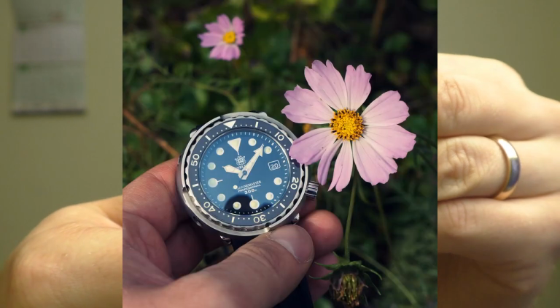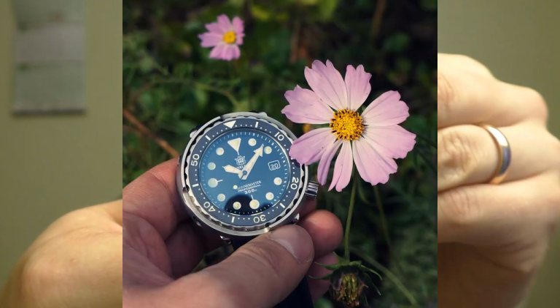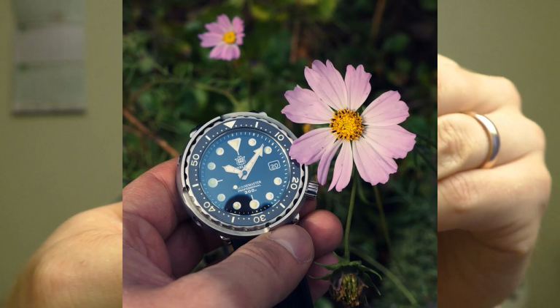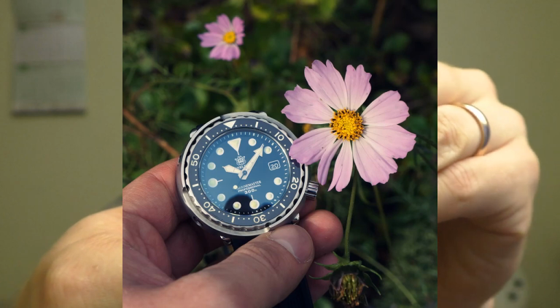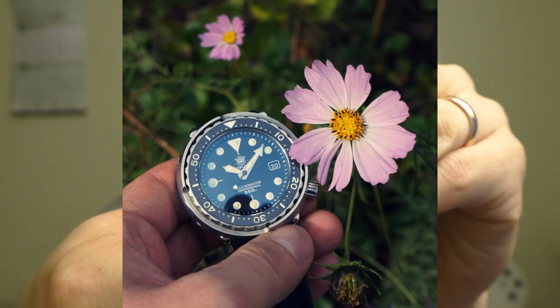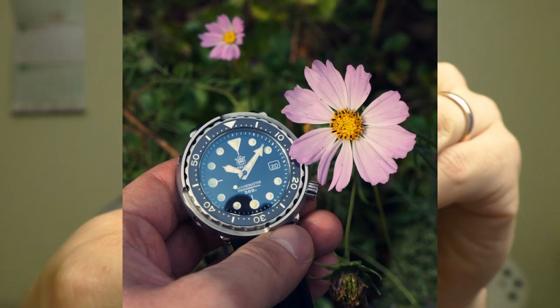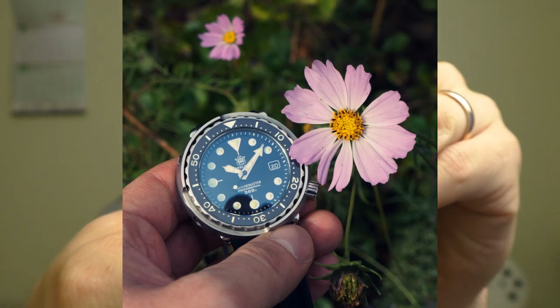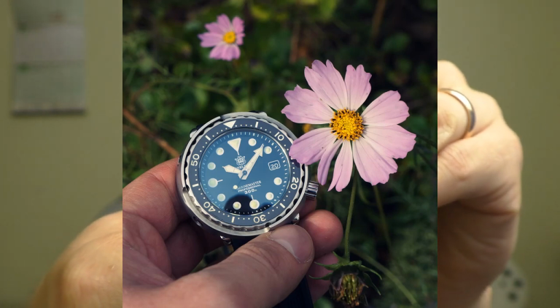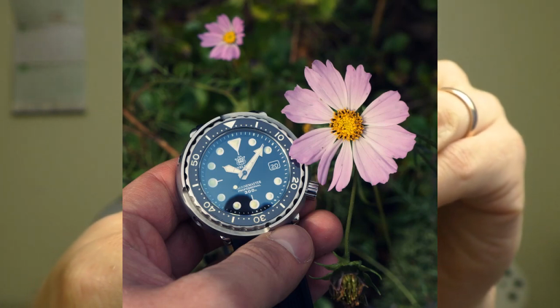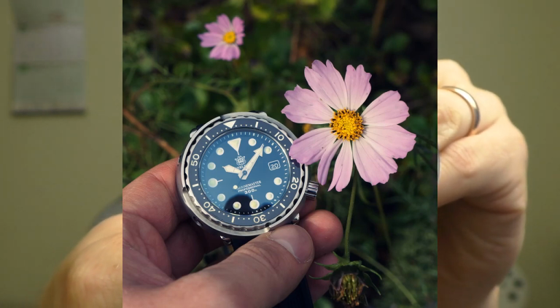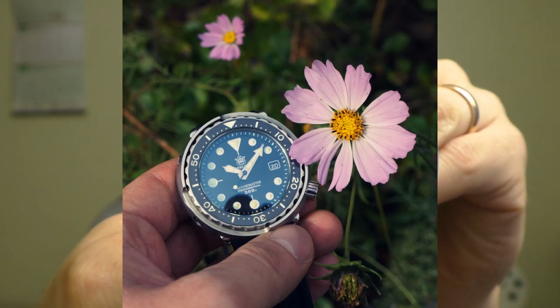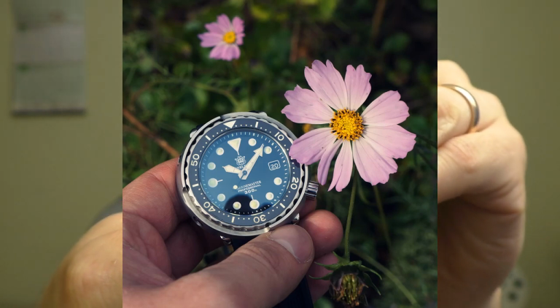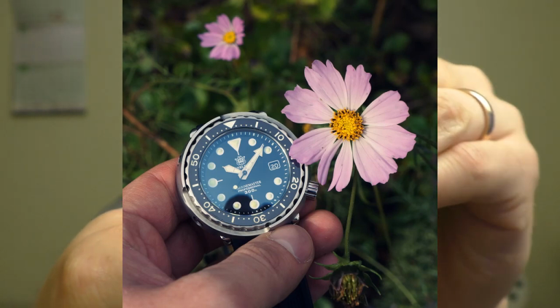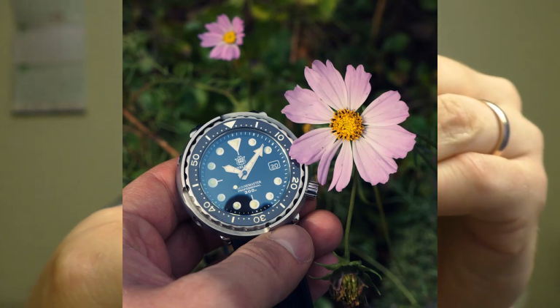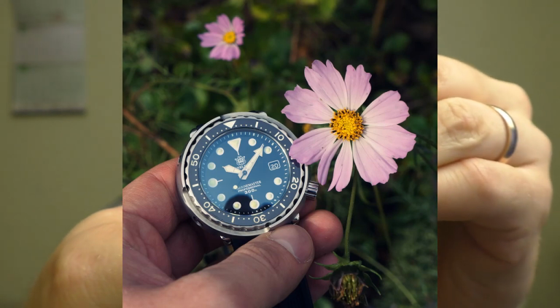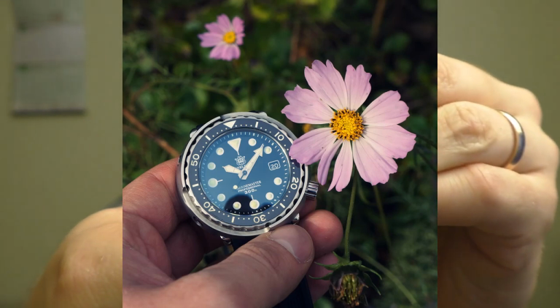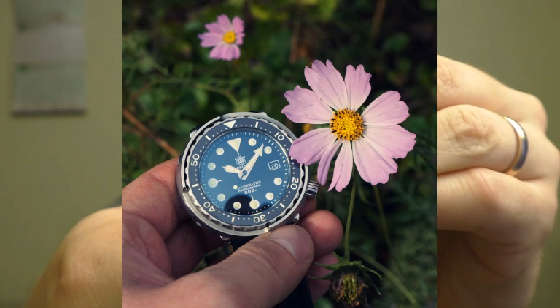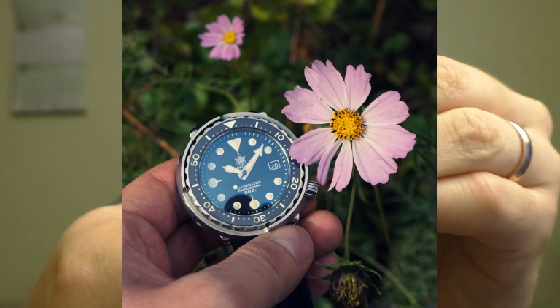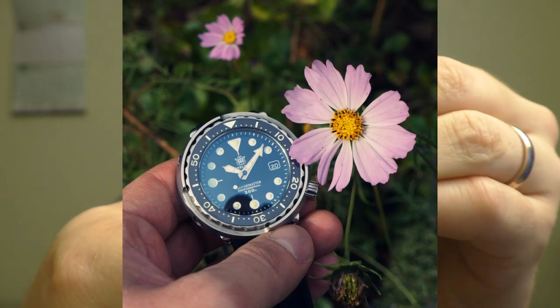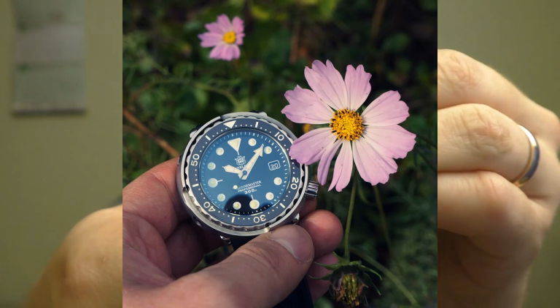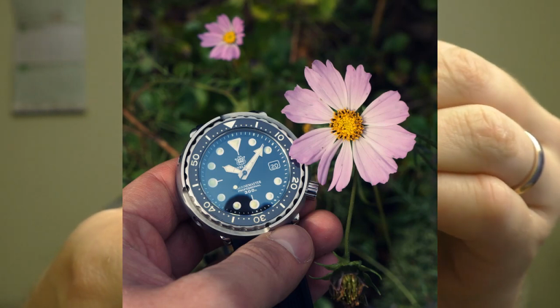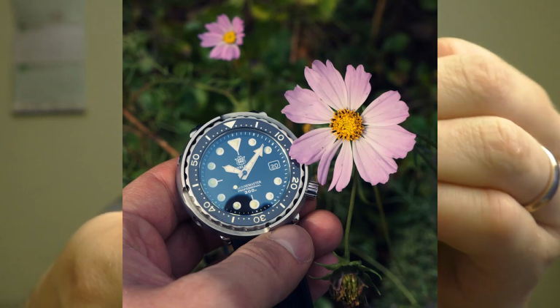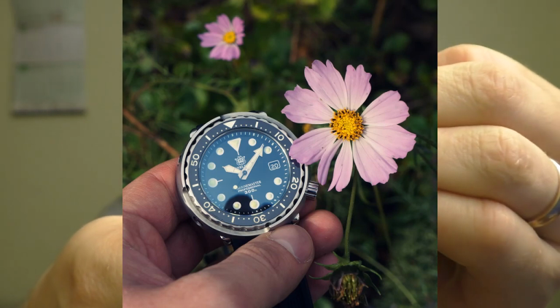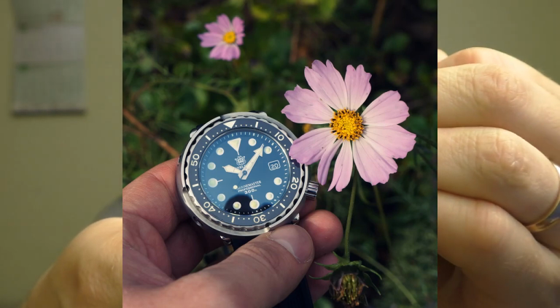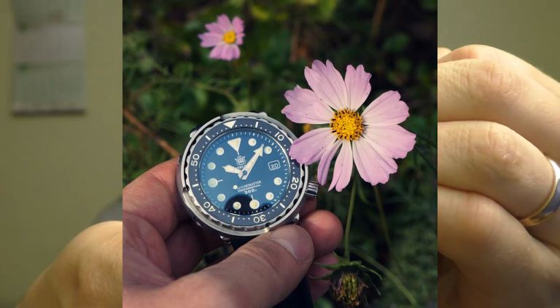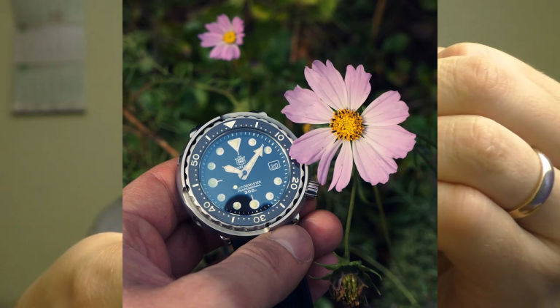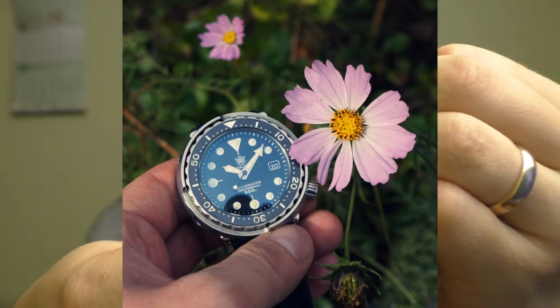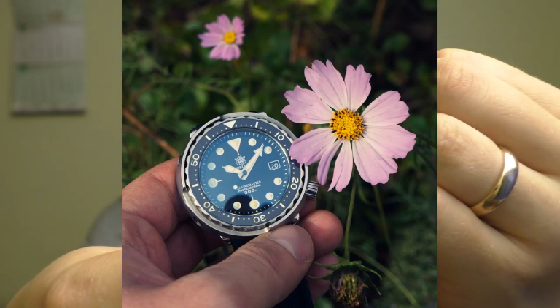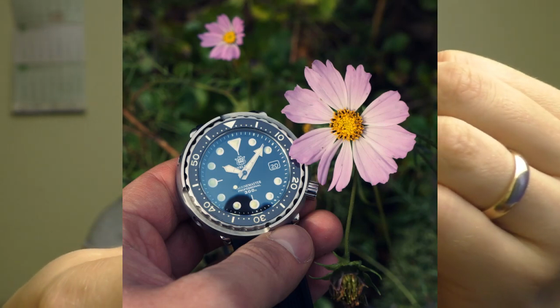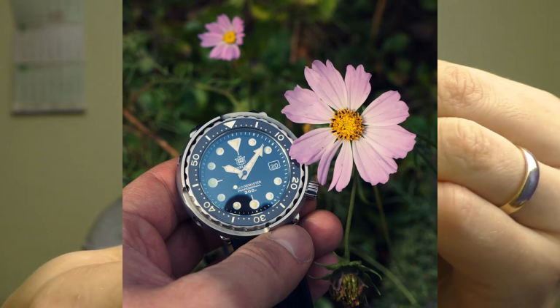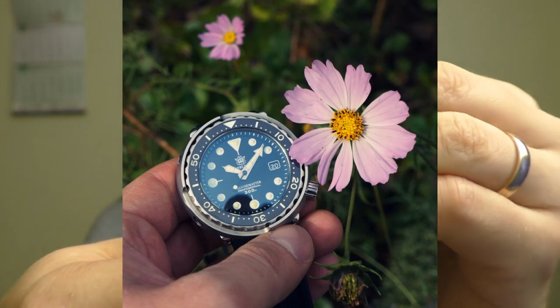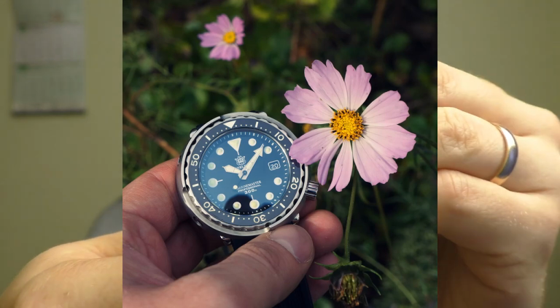Like, if you're going to conquer the world, this is the watch you're going to wear on your hand.